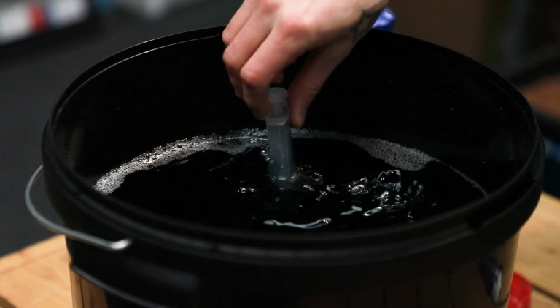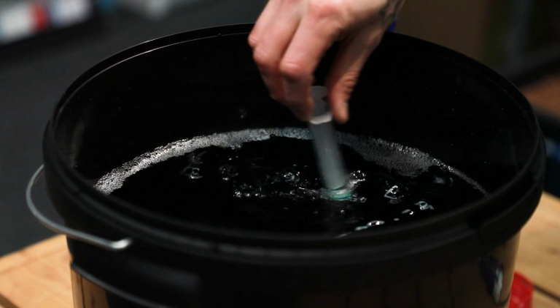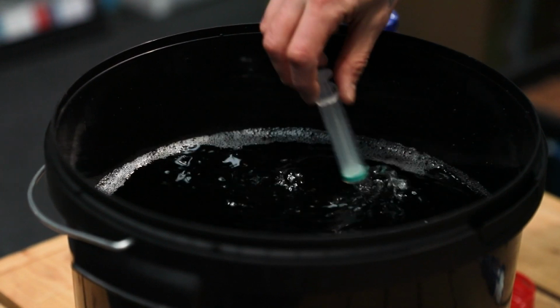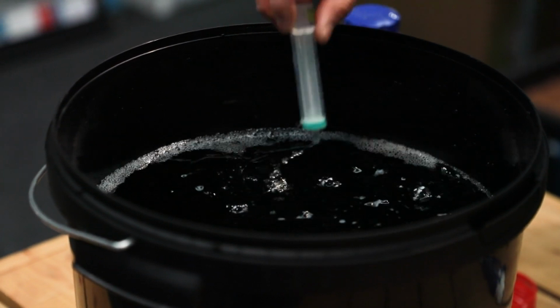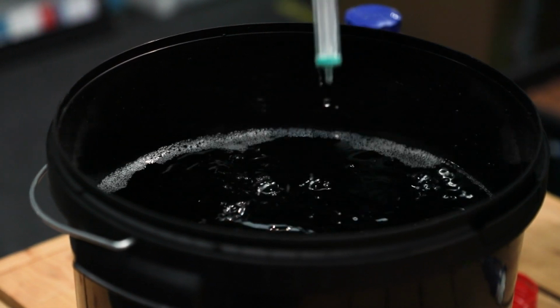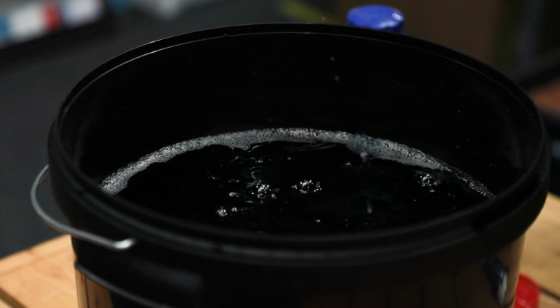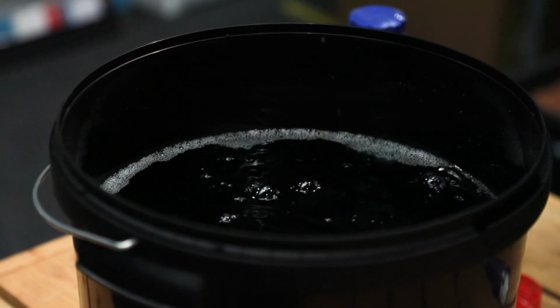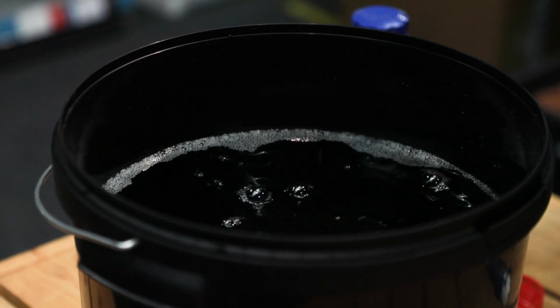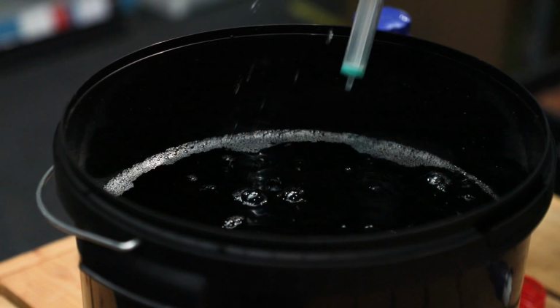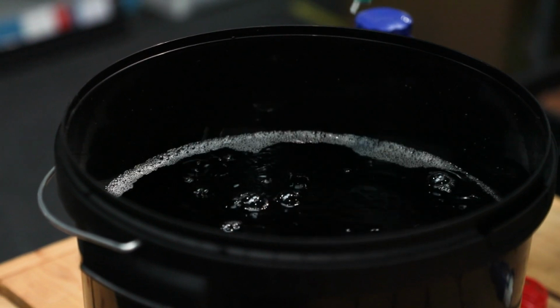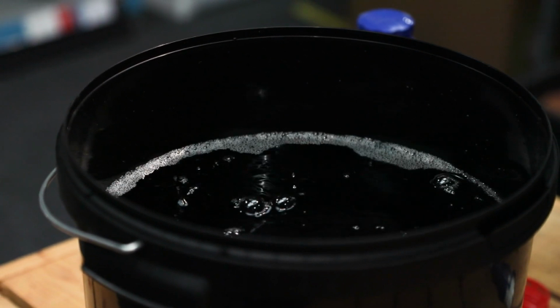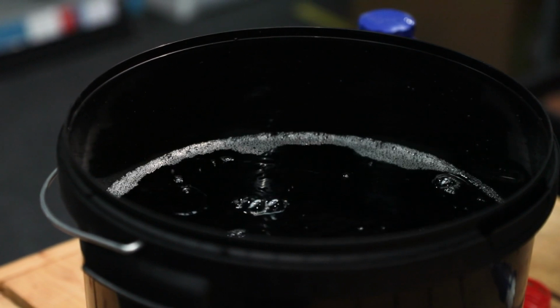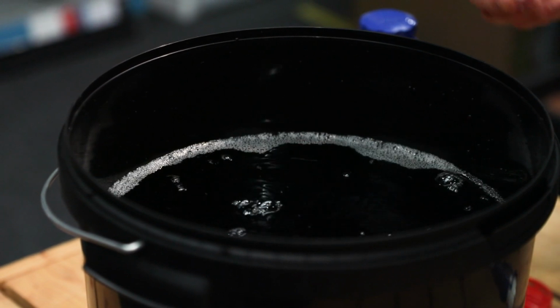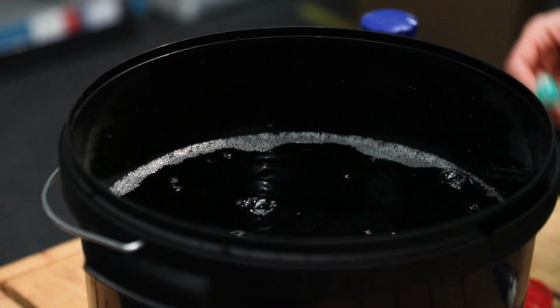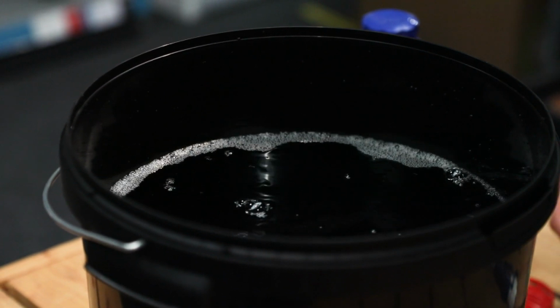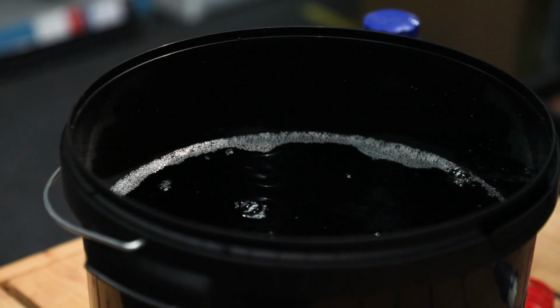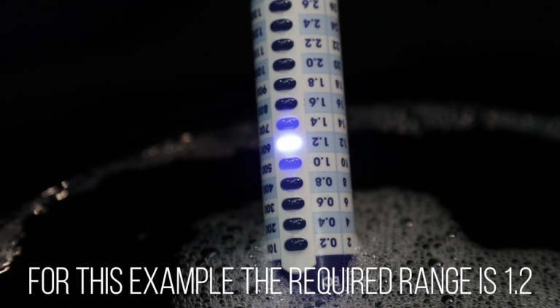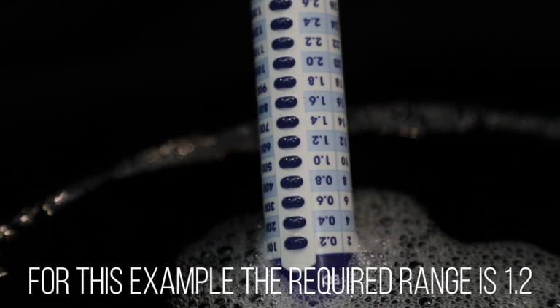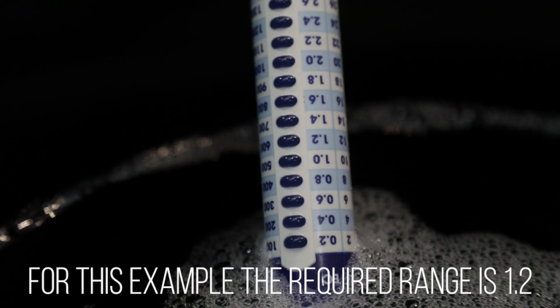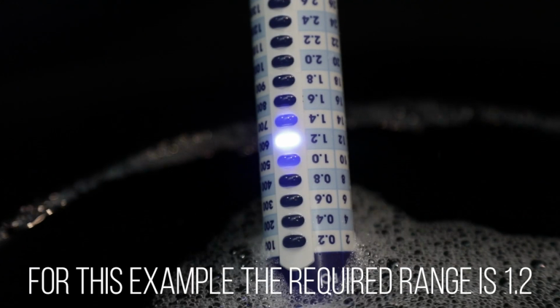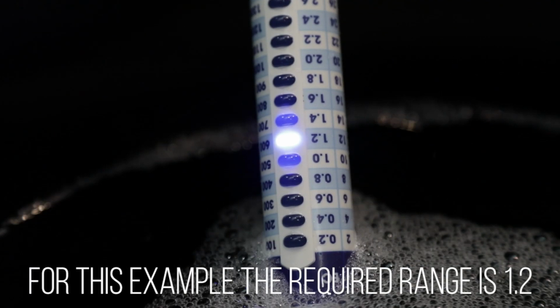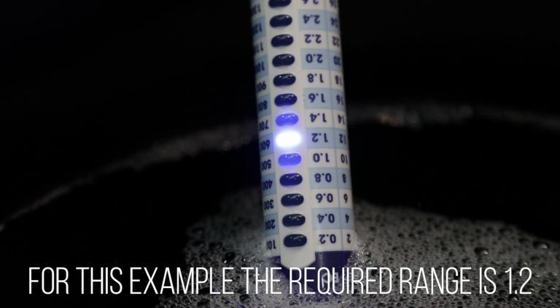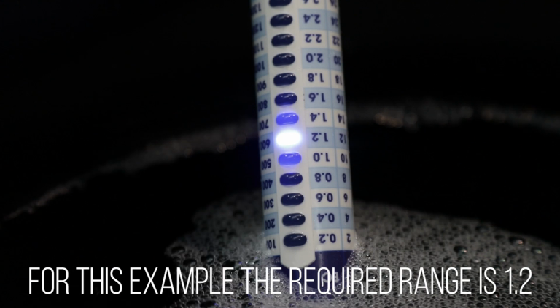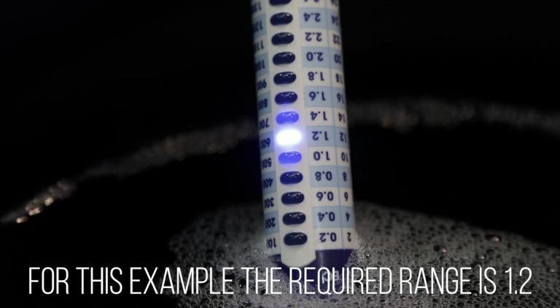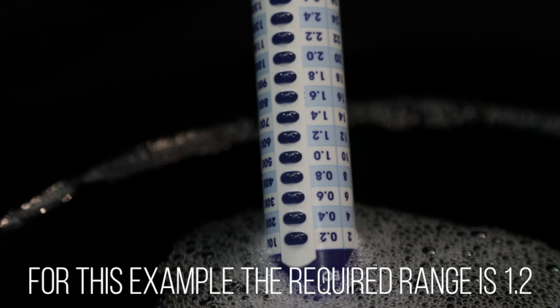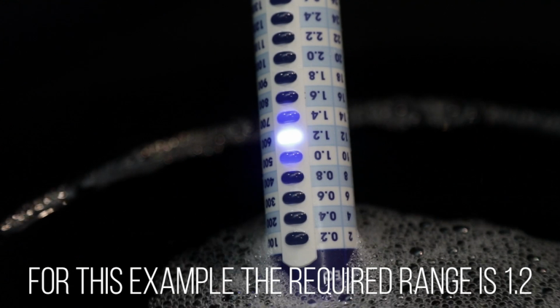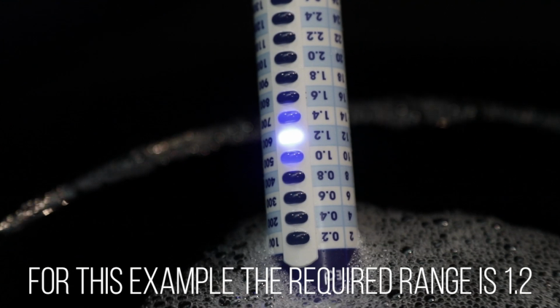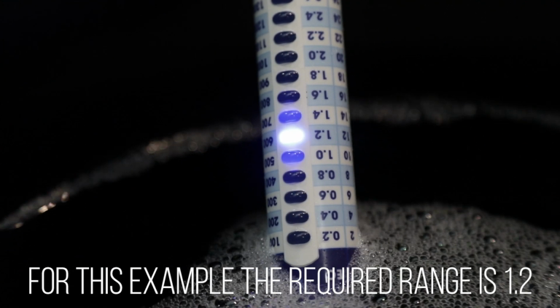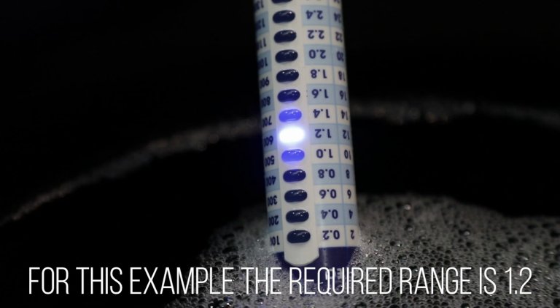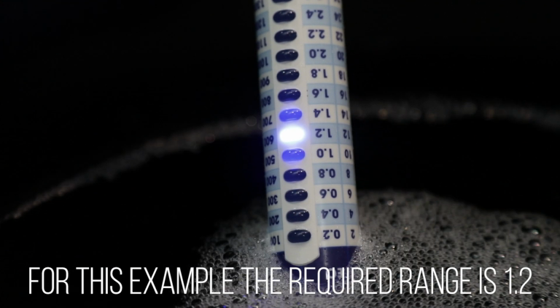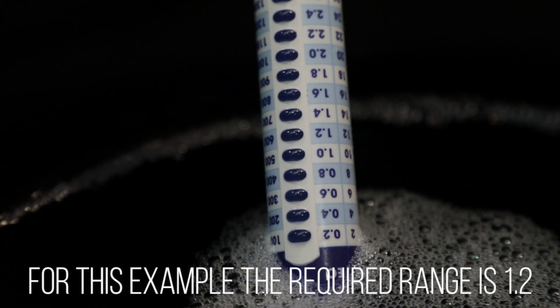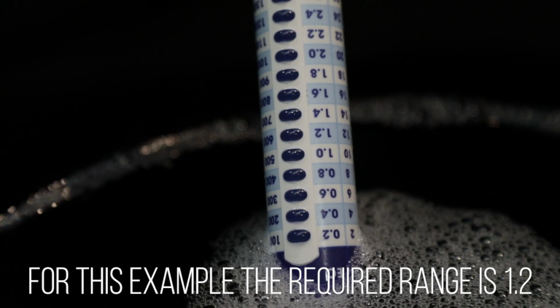It's always better to add too little than too much. You can always add in more later, but once it's in, you can't take it out.